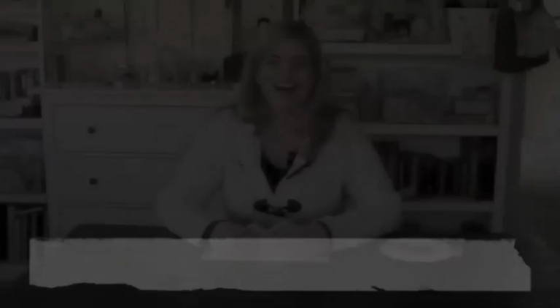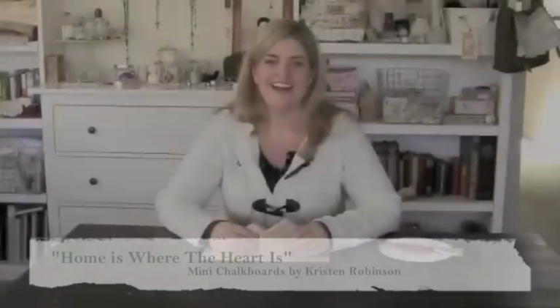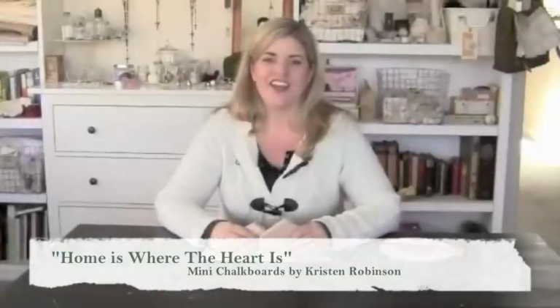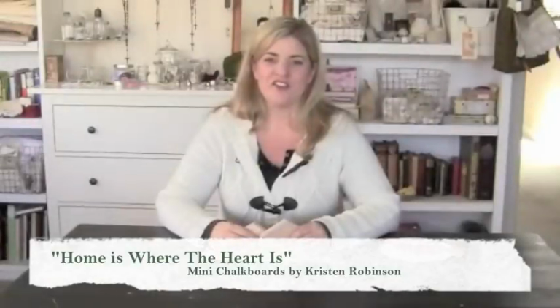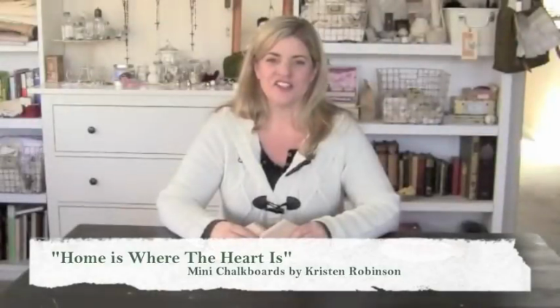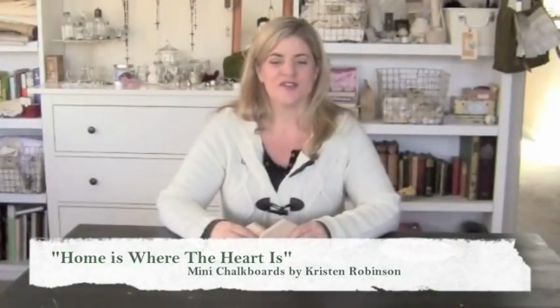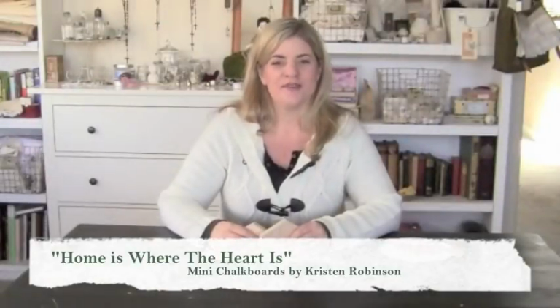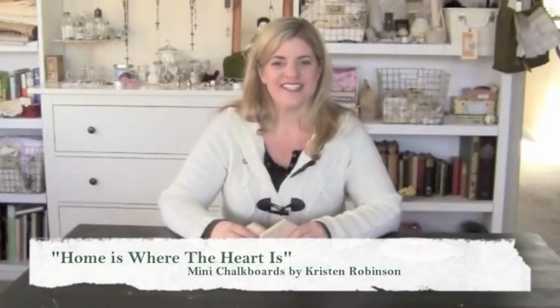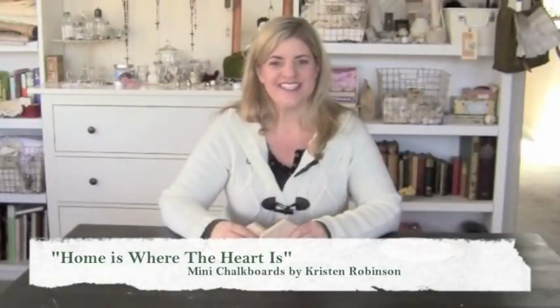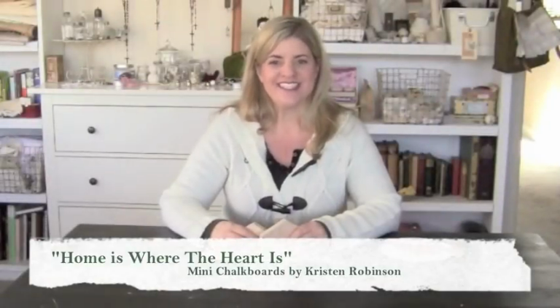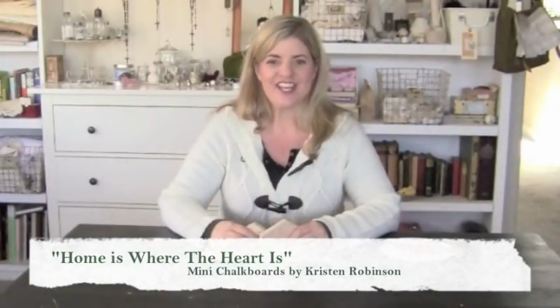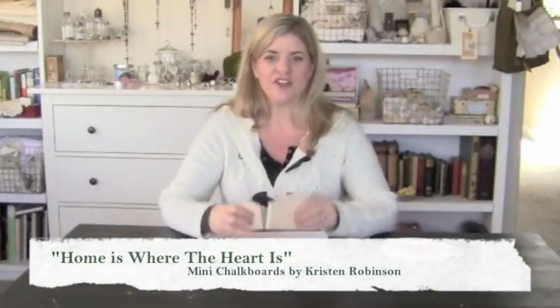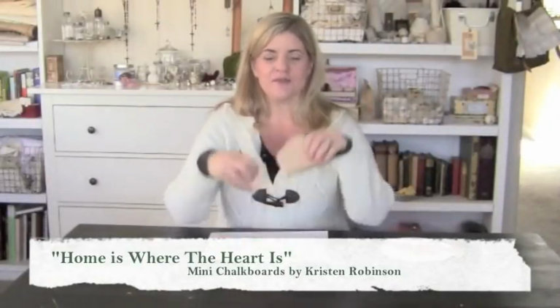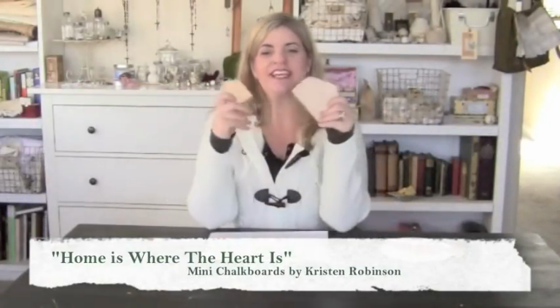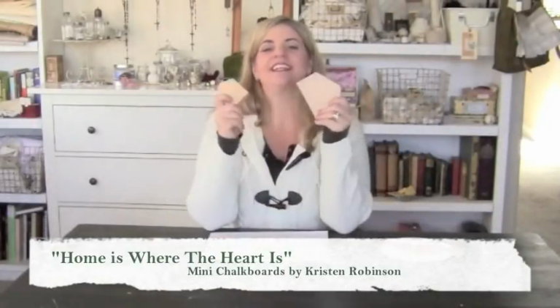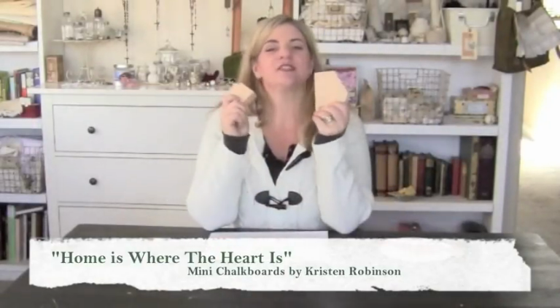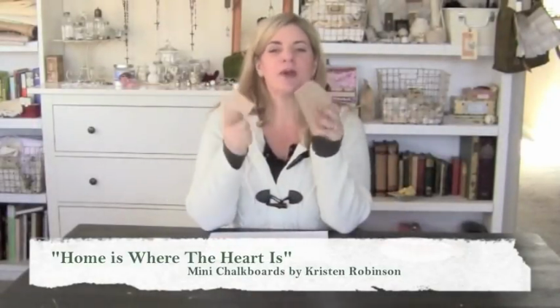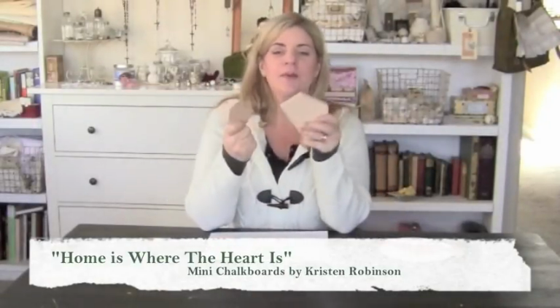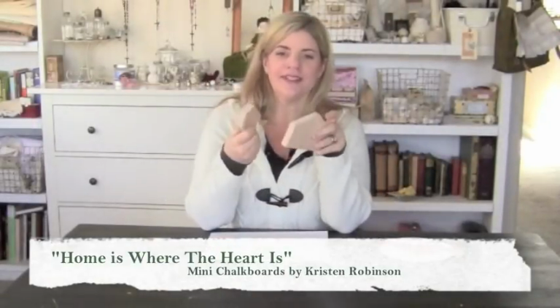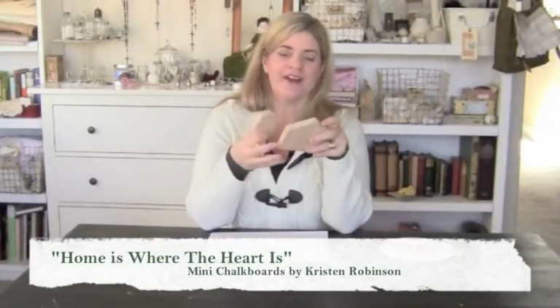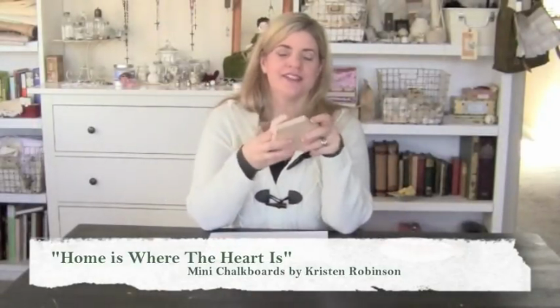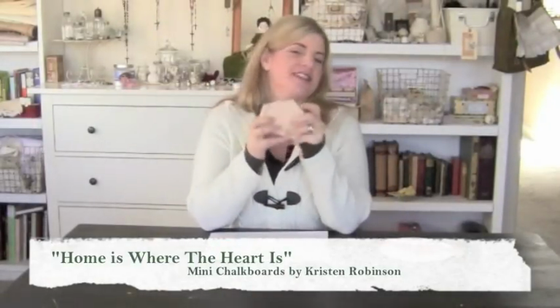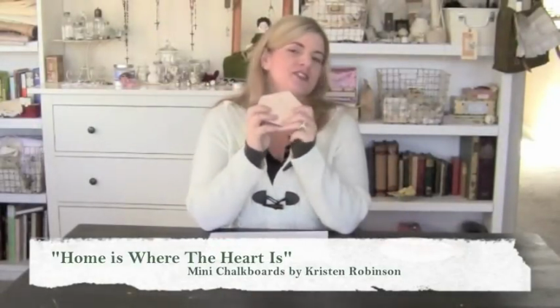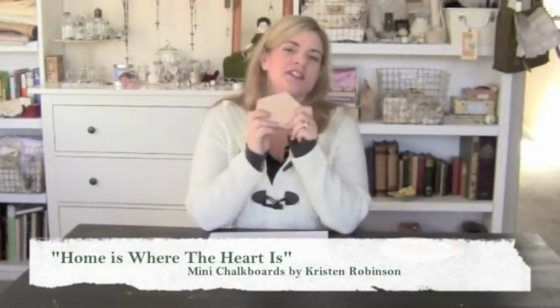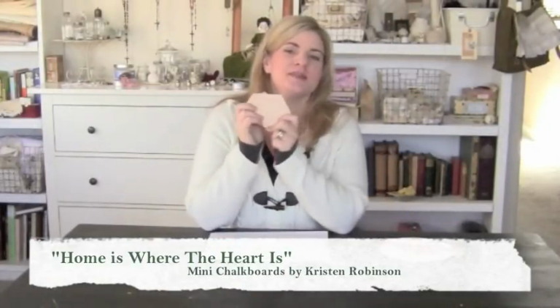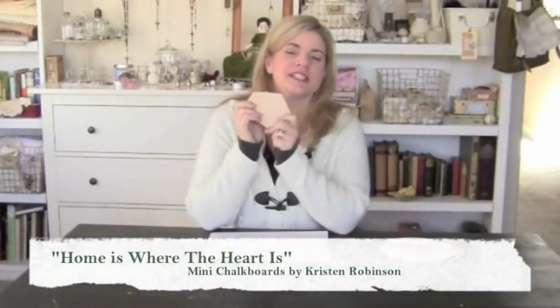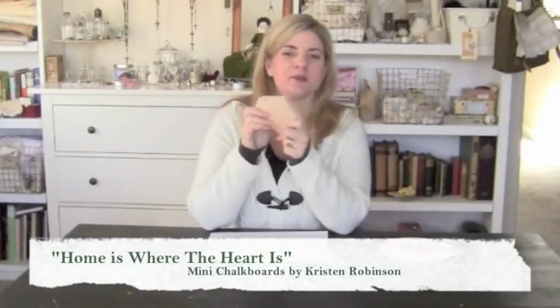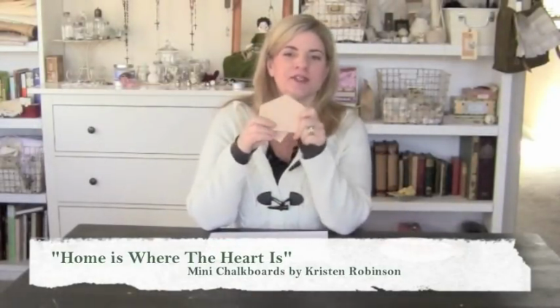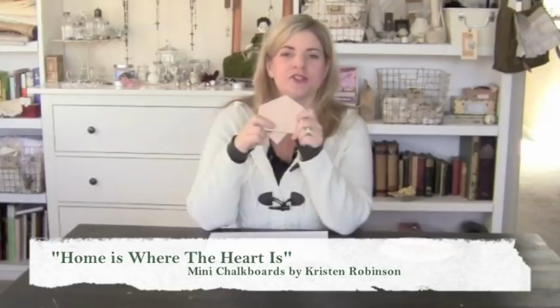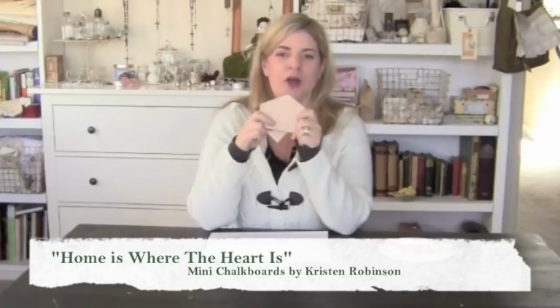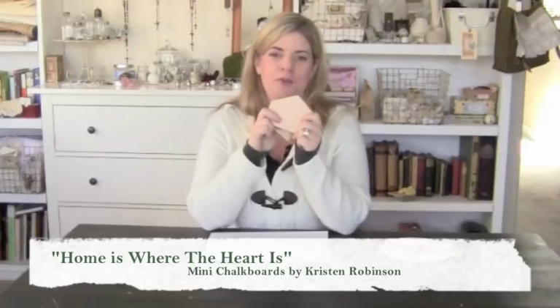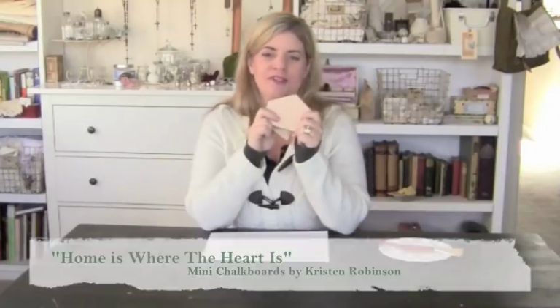Hi, I'm Christine Robinson and today we're going to be taking these great wooden houses and turning them into little miniature chalkboards.